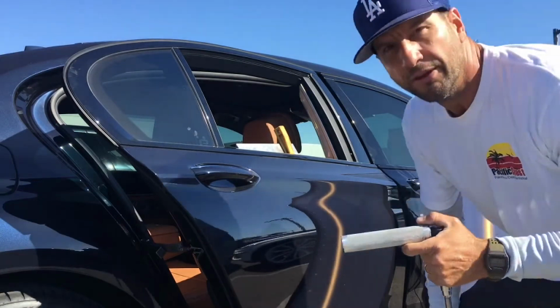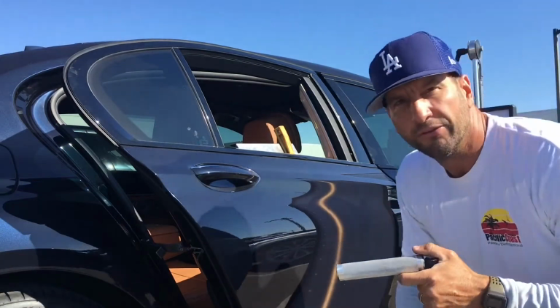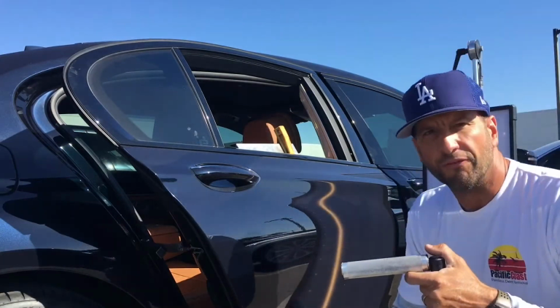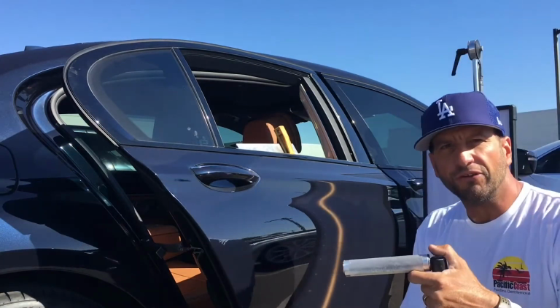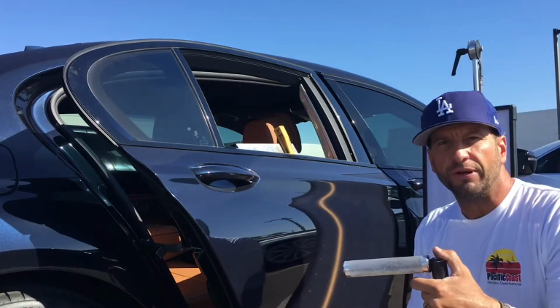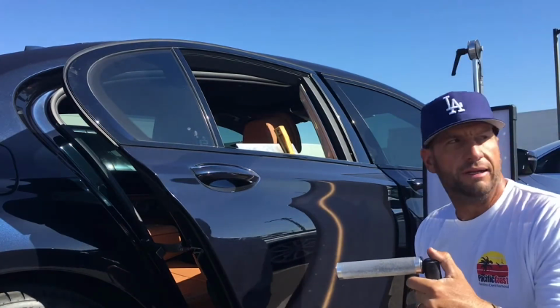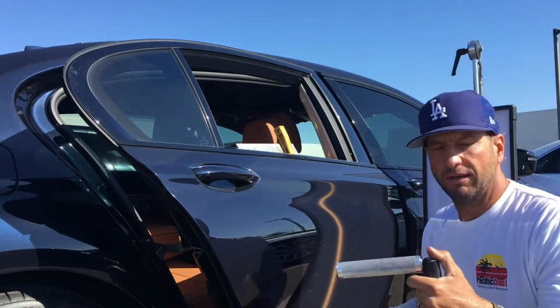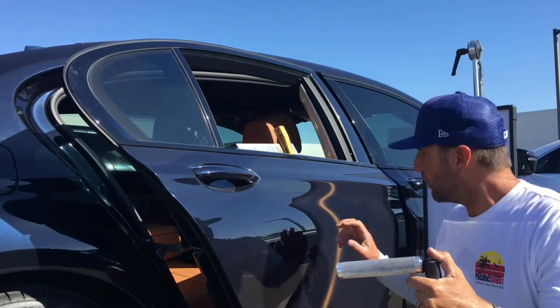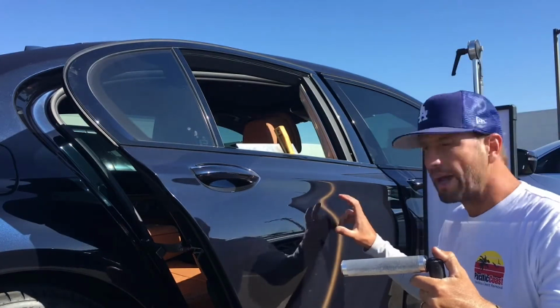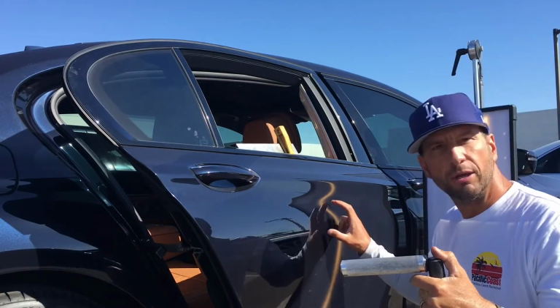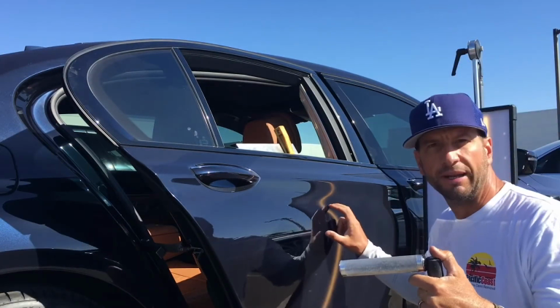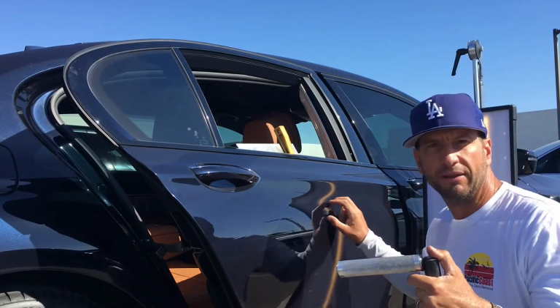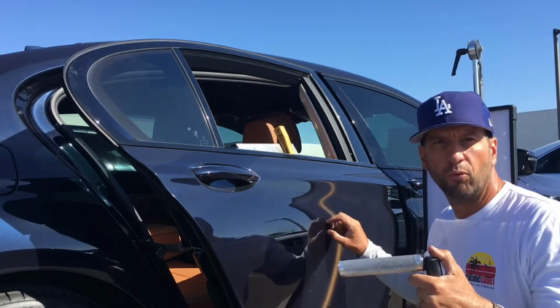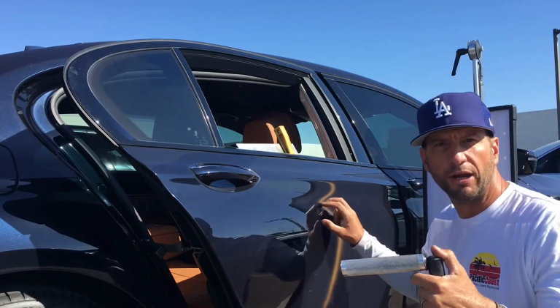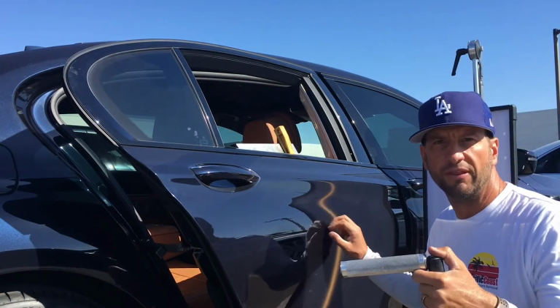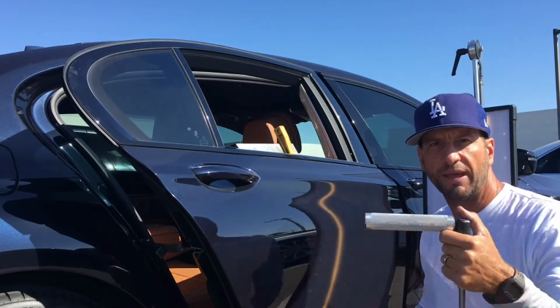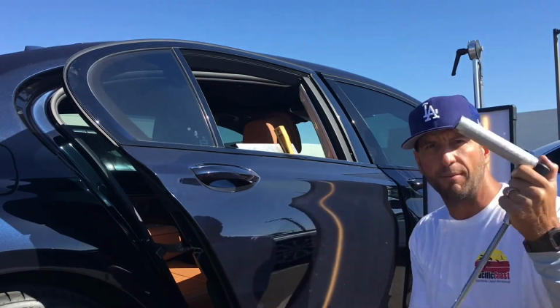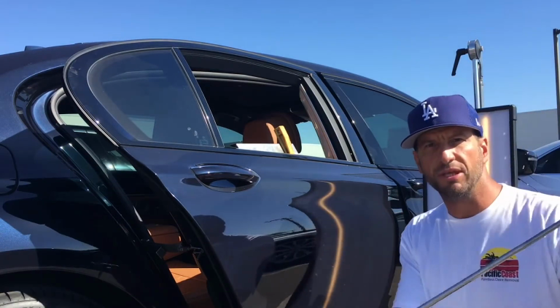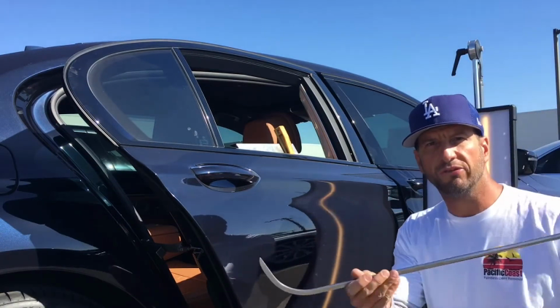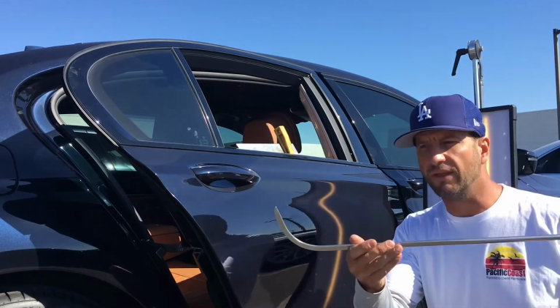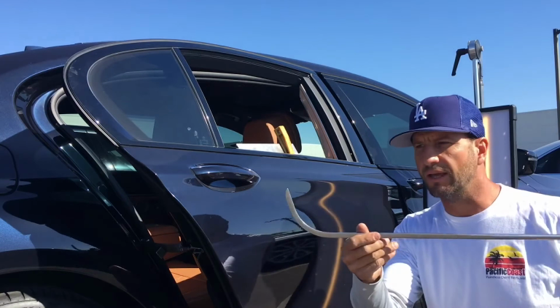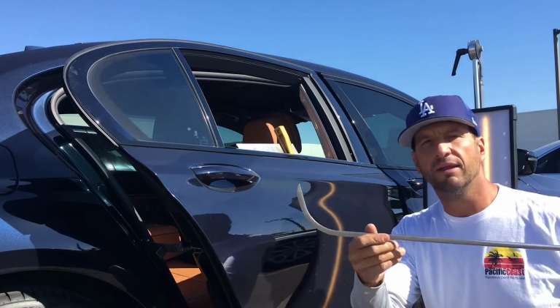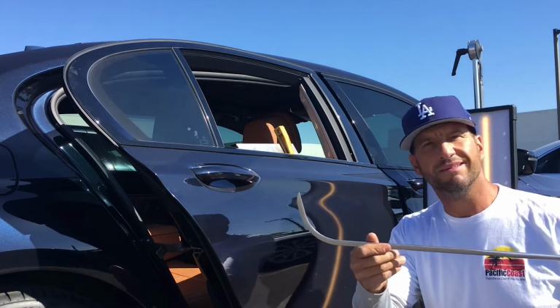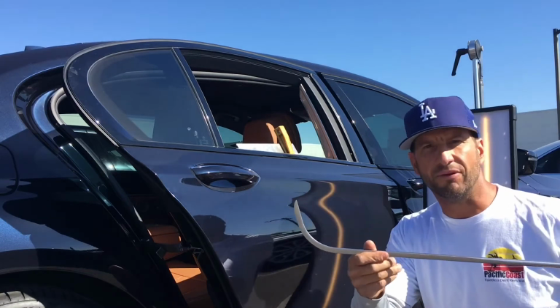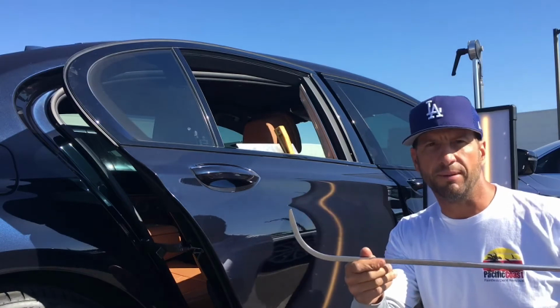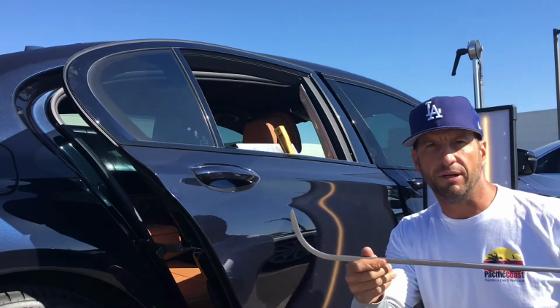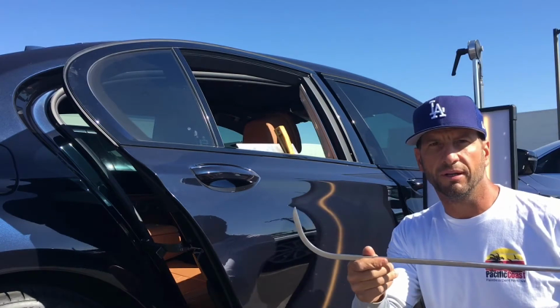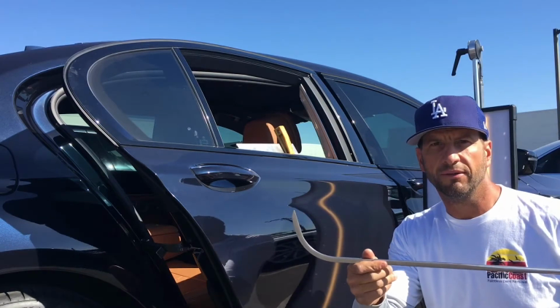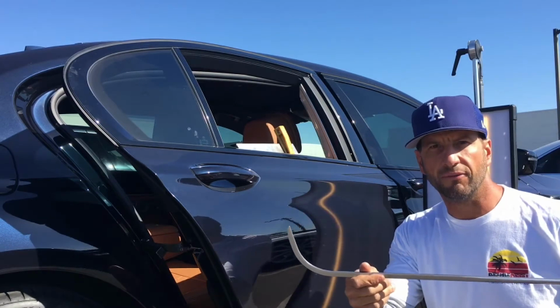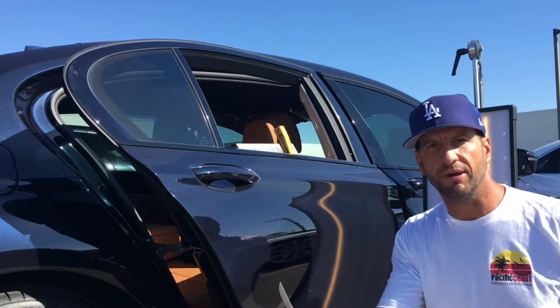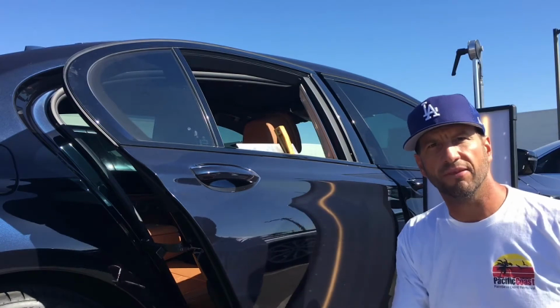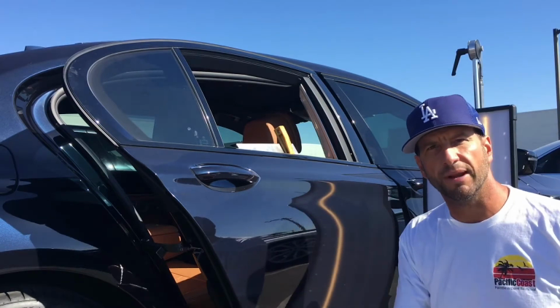So the first three are wide open — it's wide open in this panel. I'm going to be using the dent reaper to get this one out.